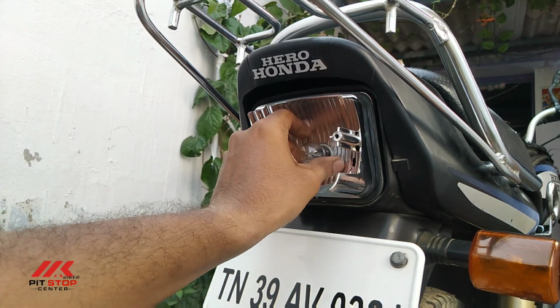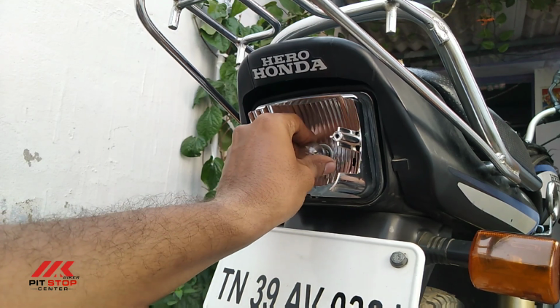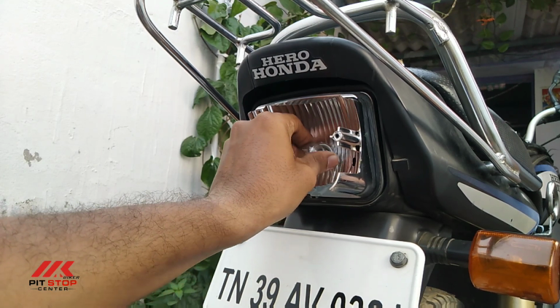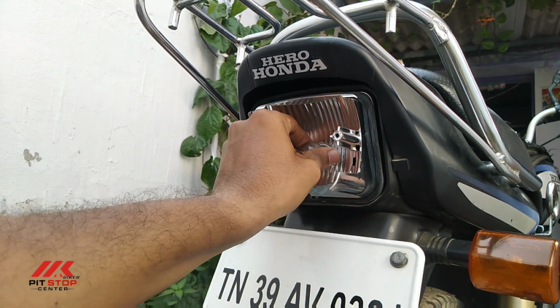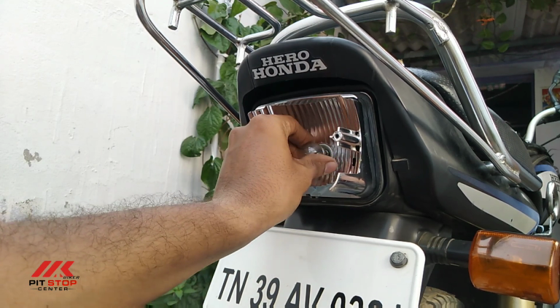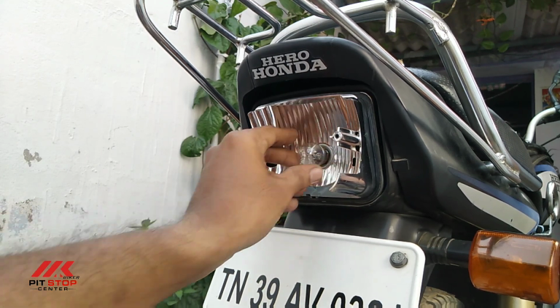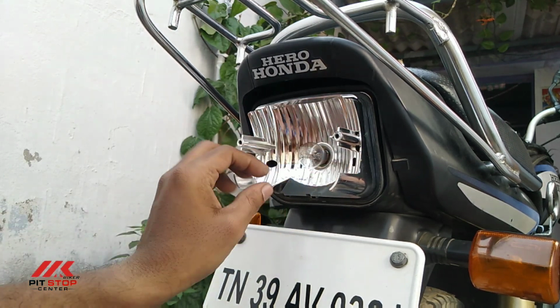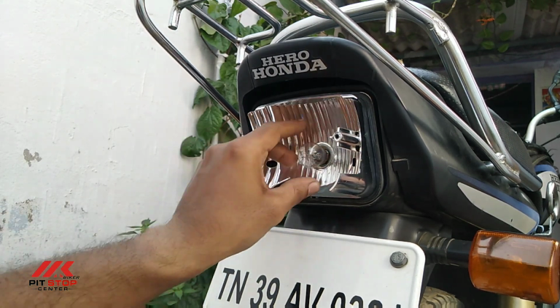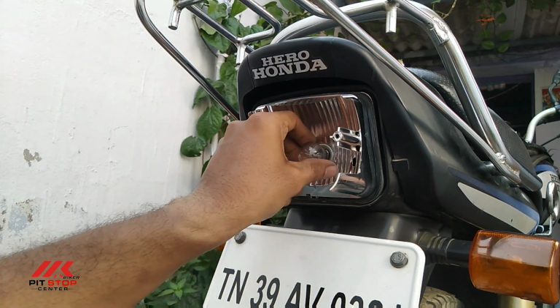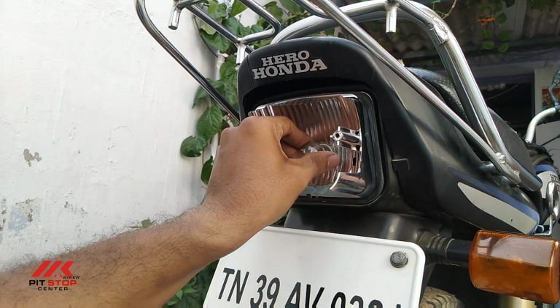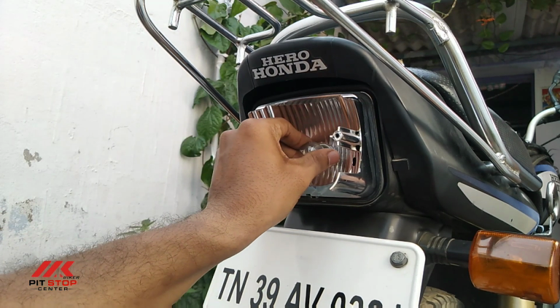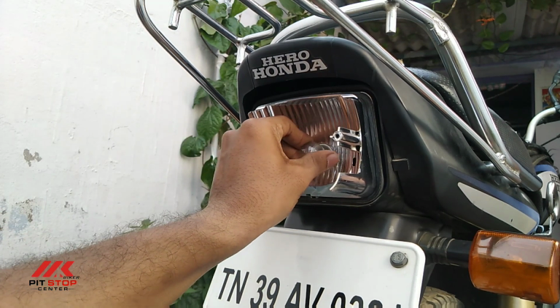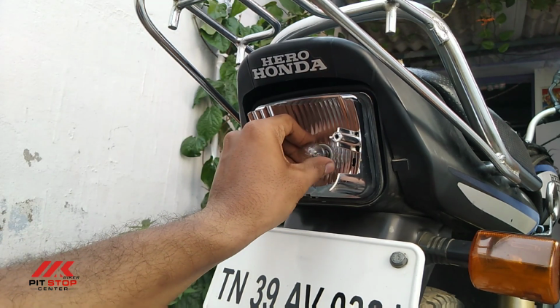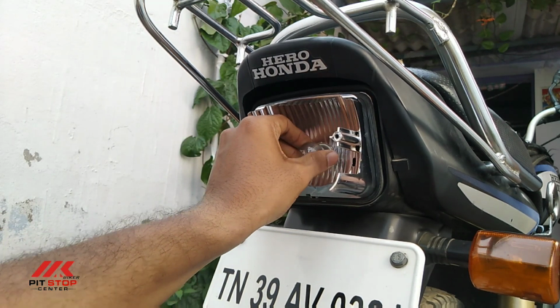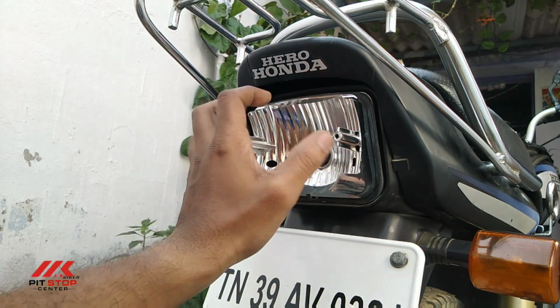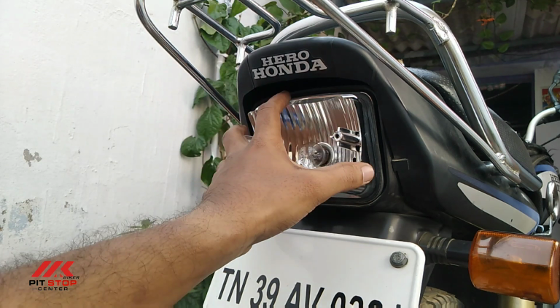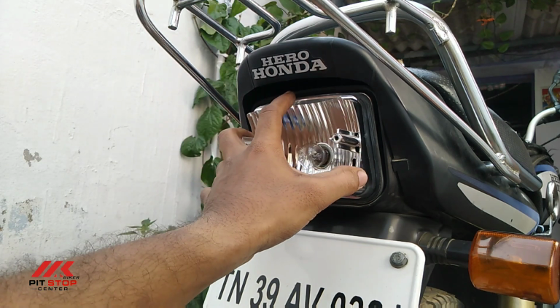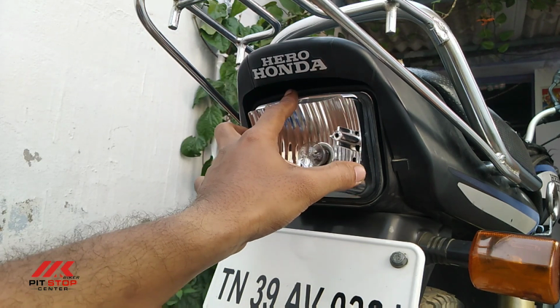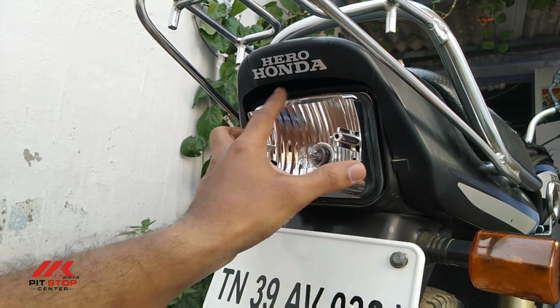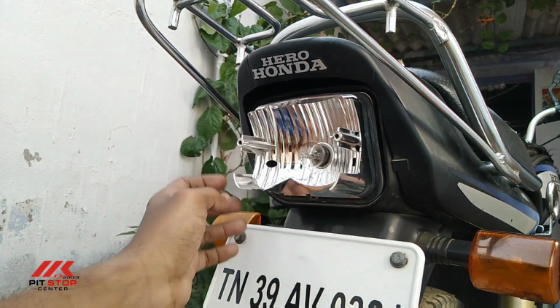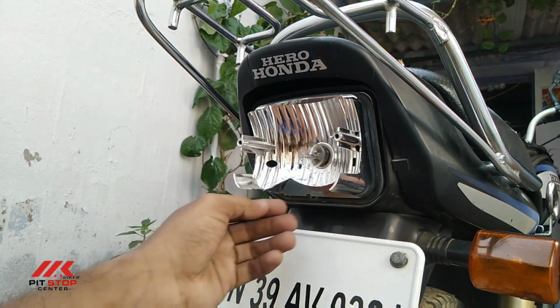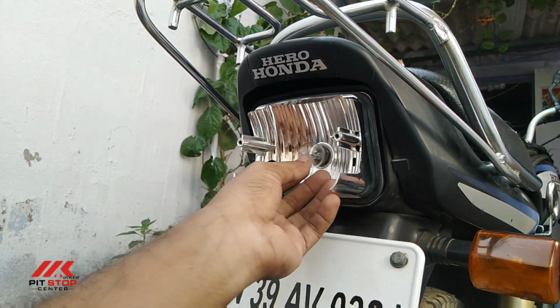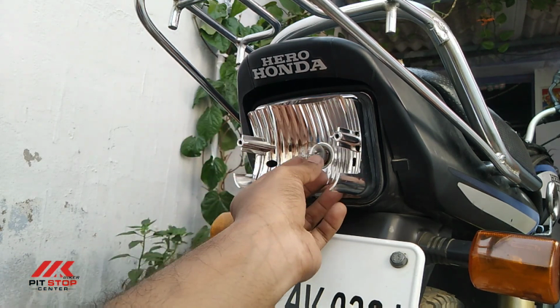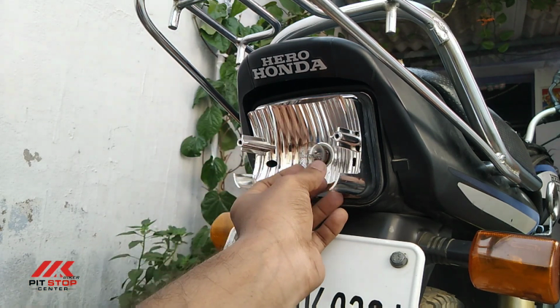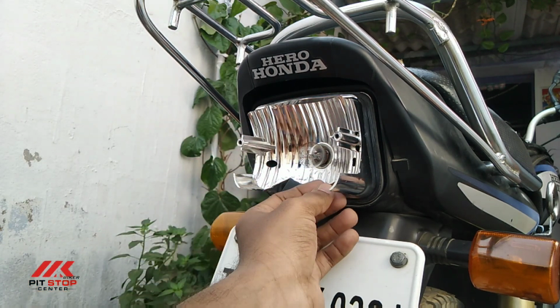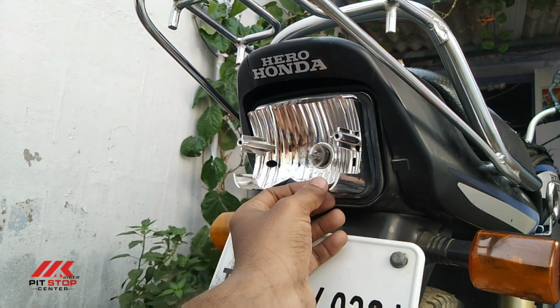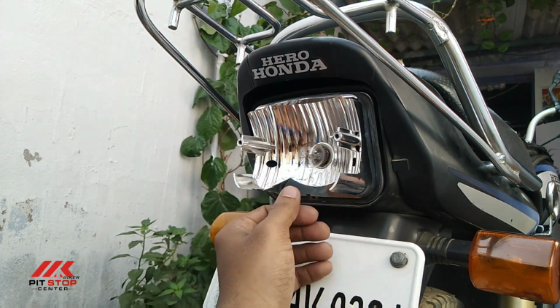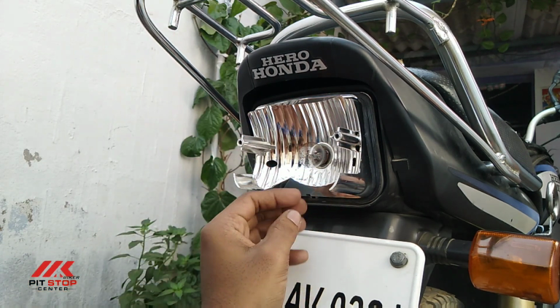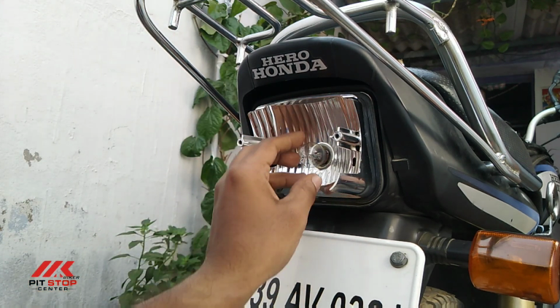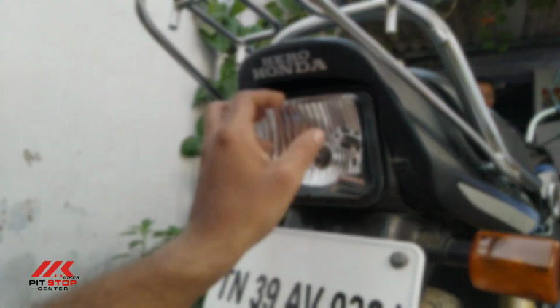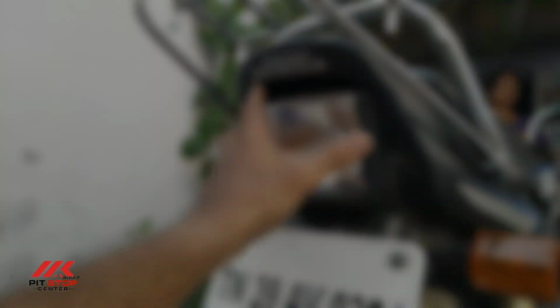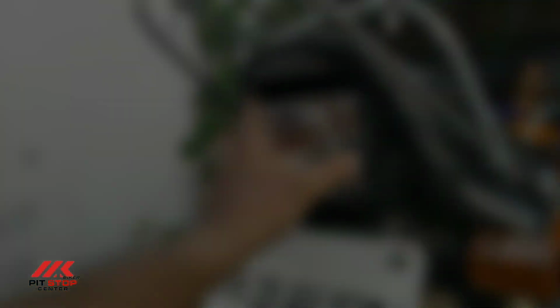If you are watching the LED lights, you can see the LED lights — the light is still positioned at the top.